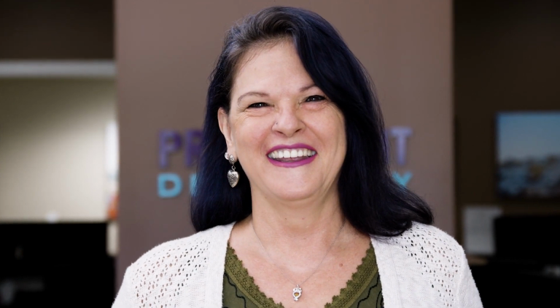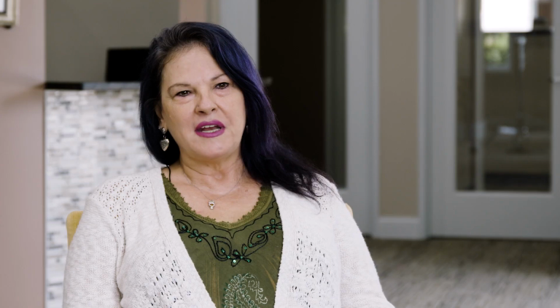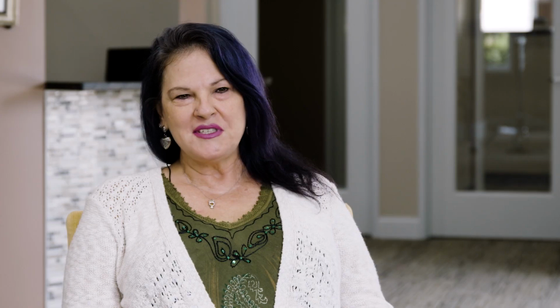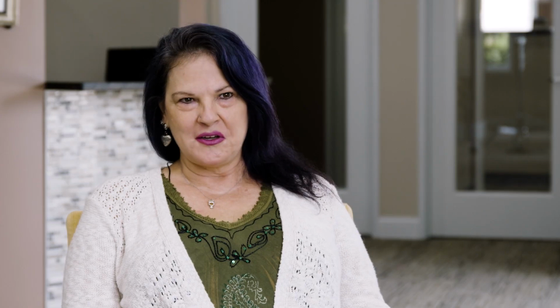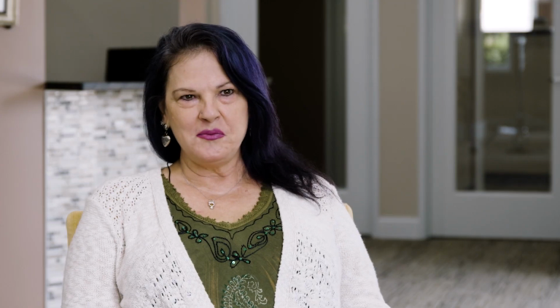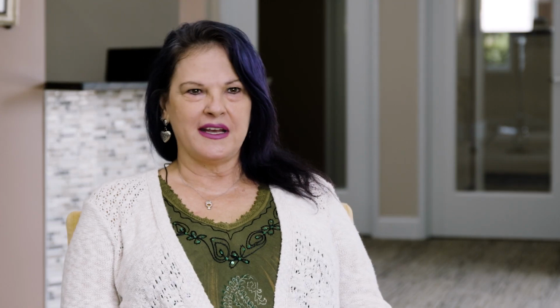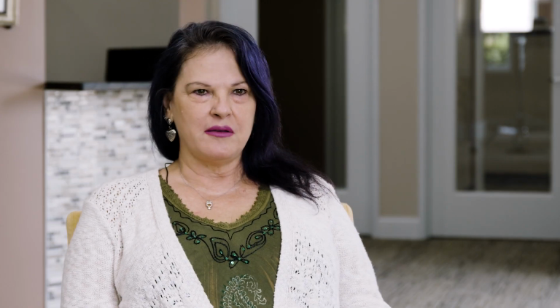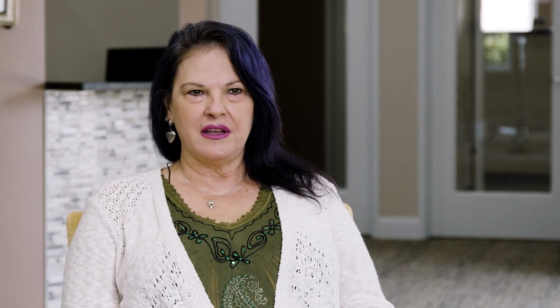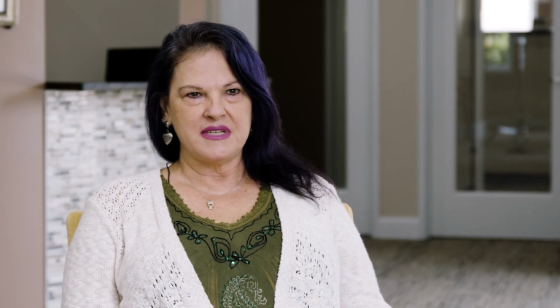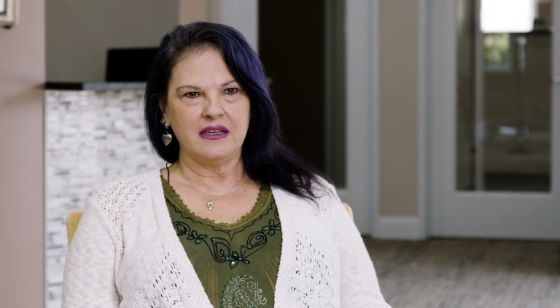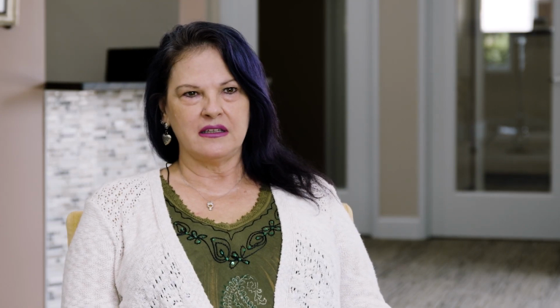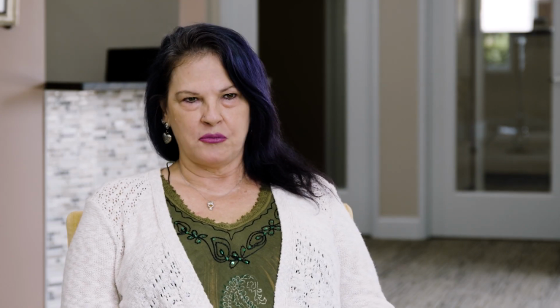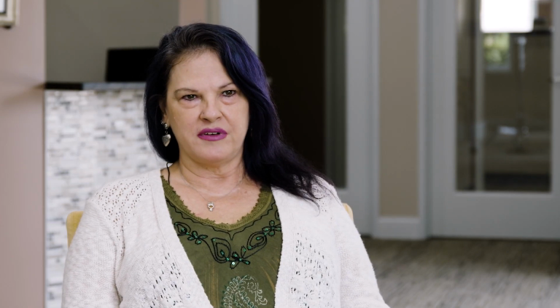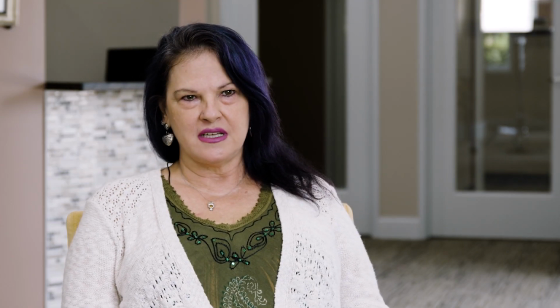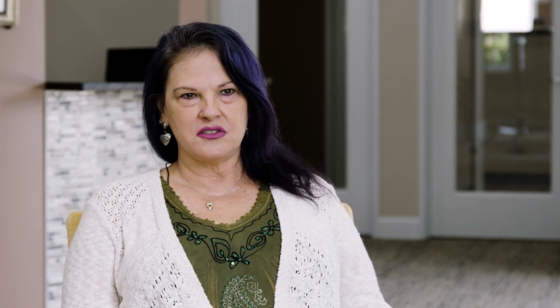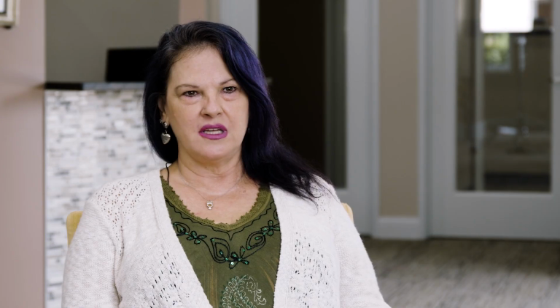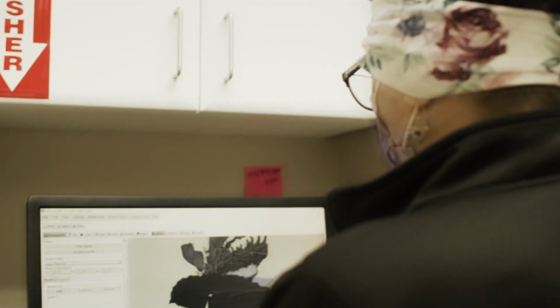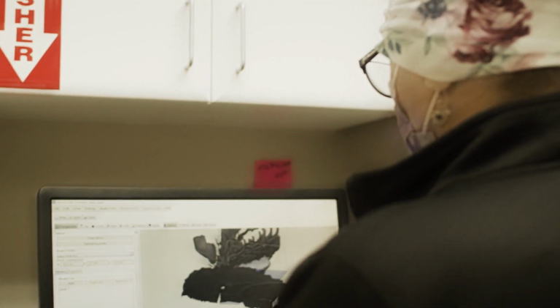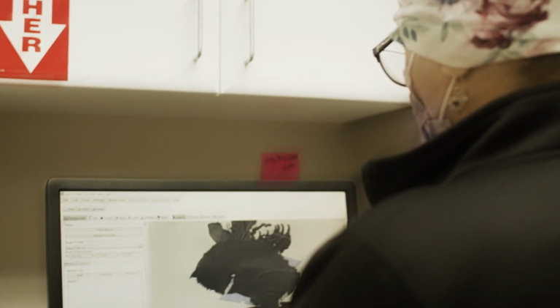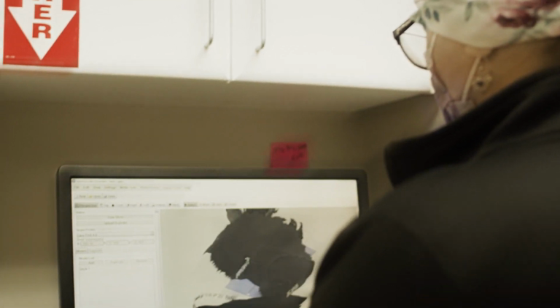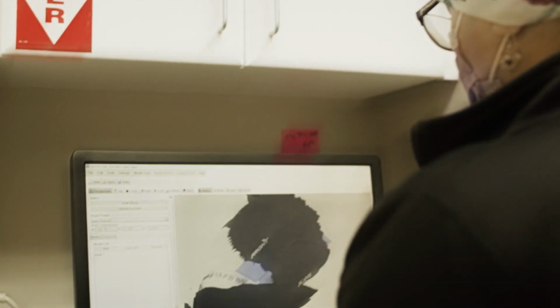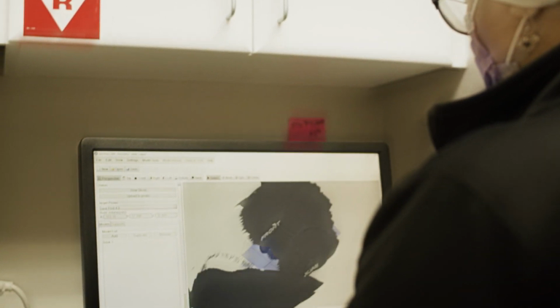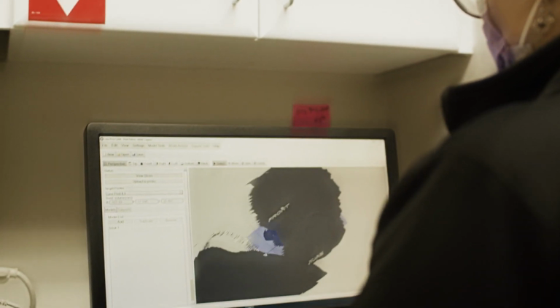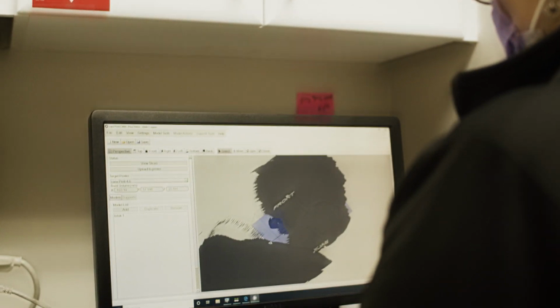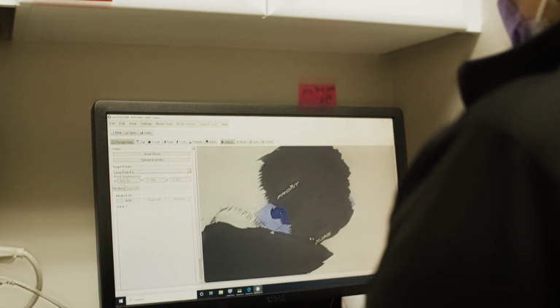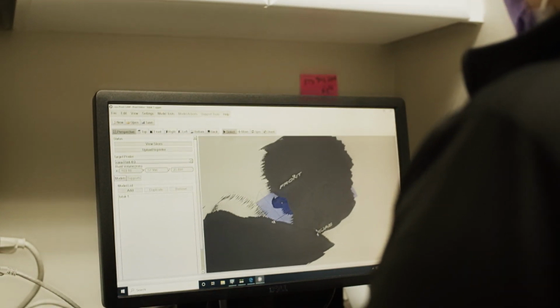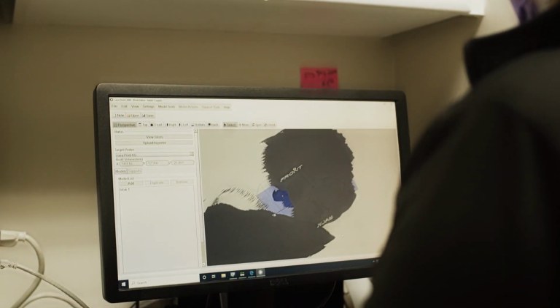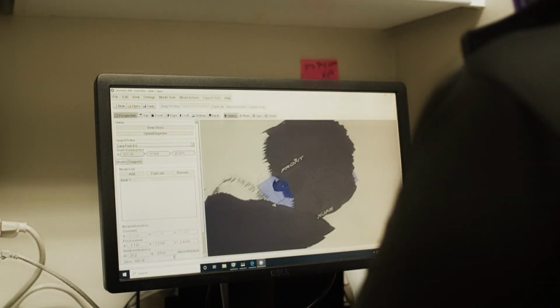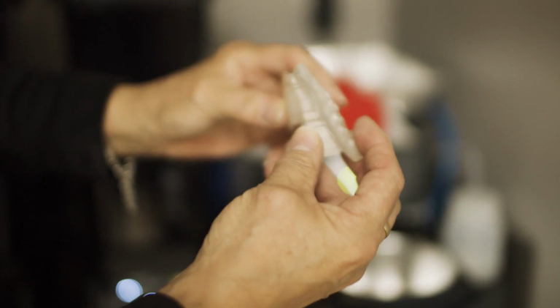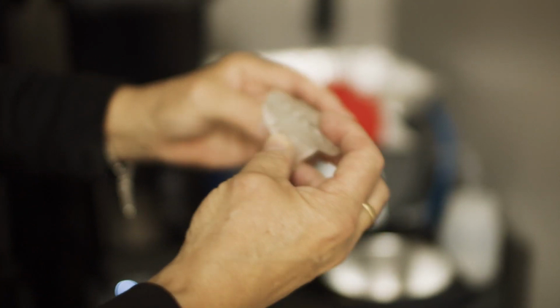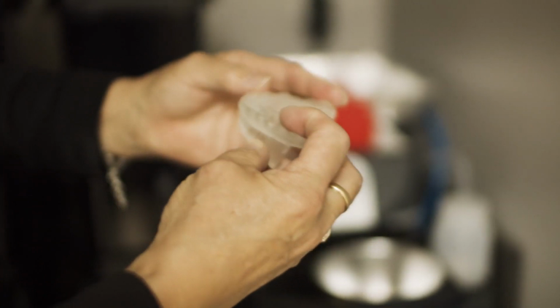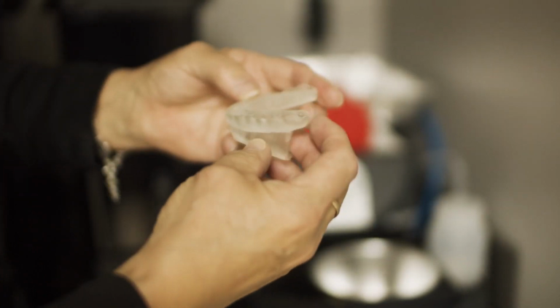My name is Kim and I am the lab tech at Provident Dentistry. Predominantly I'm doing the crowns and the 3D printing.